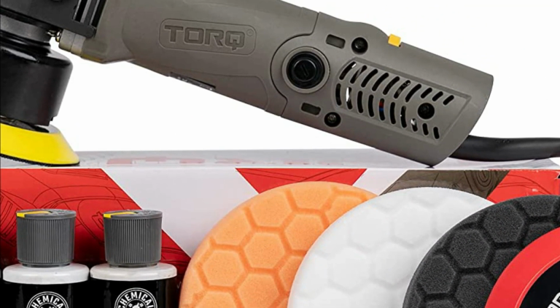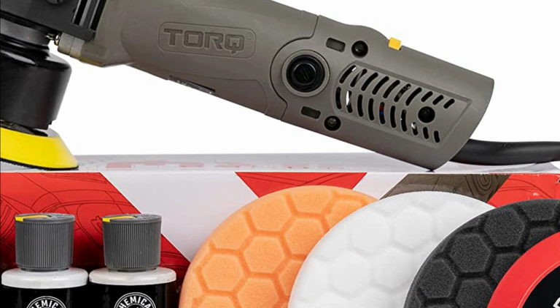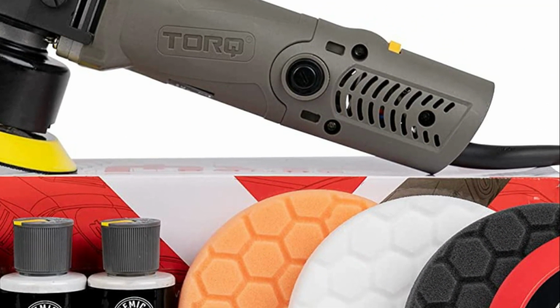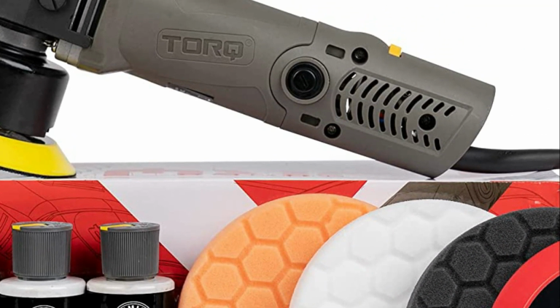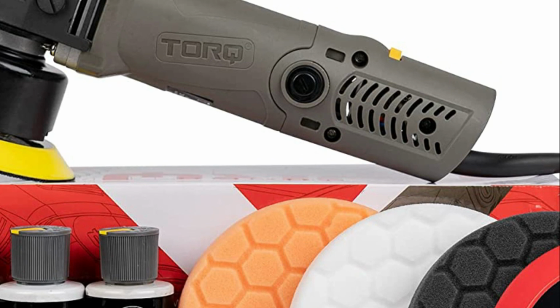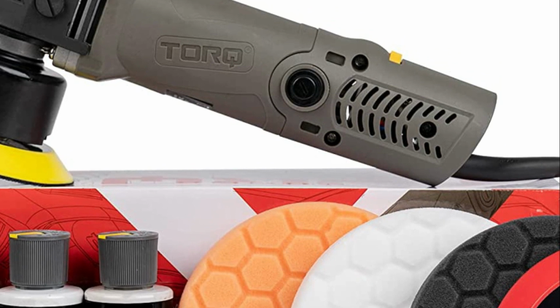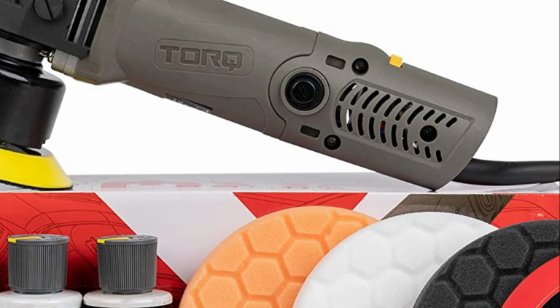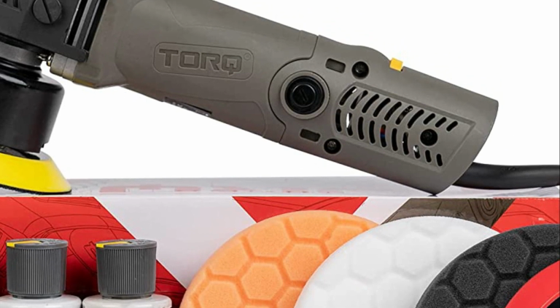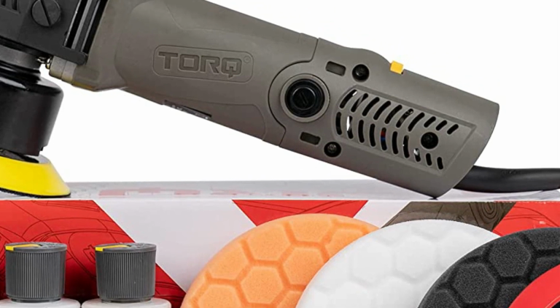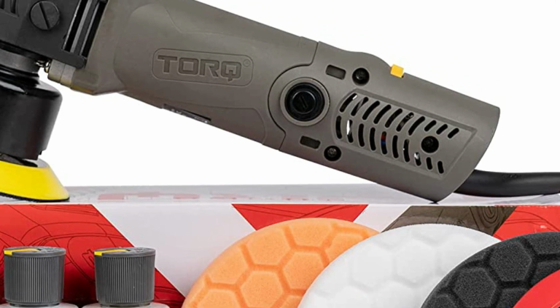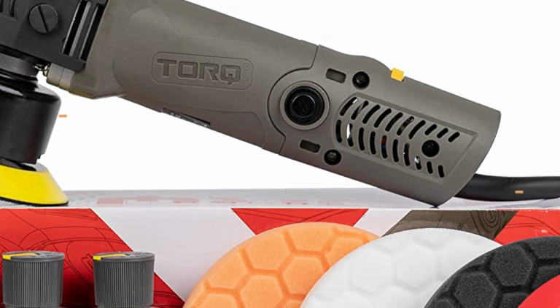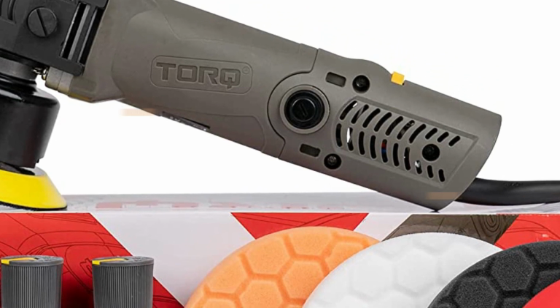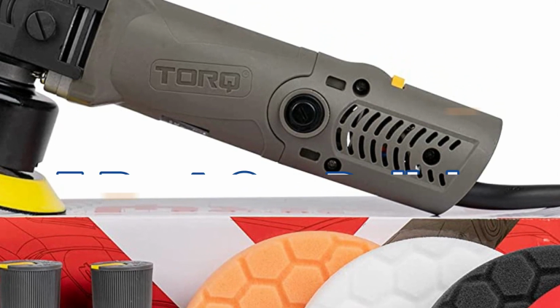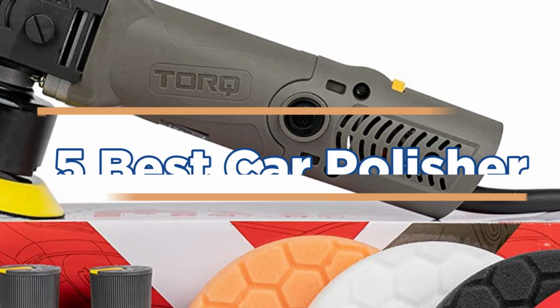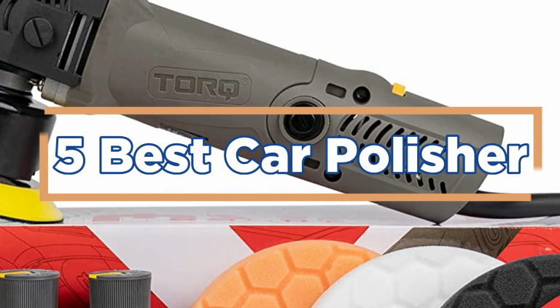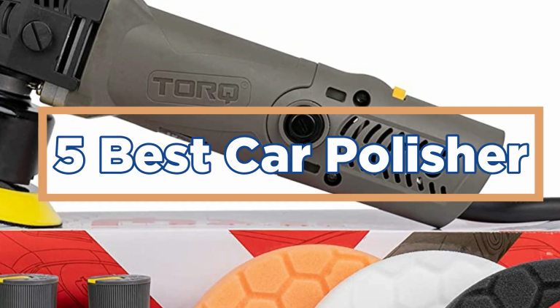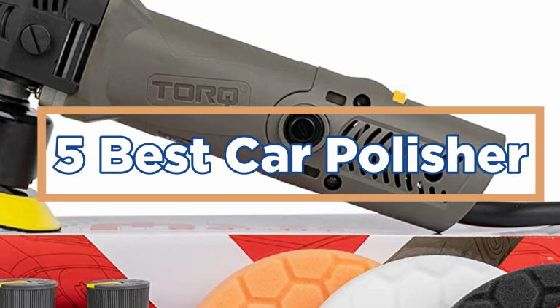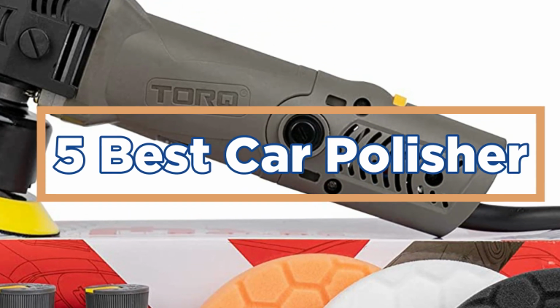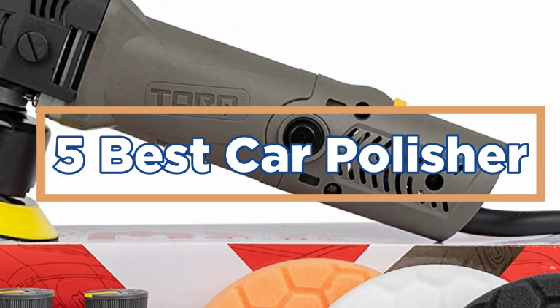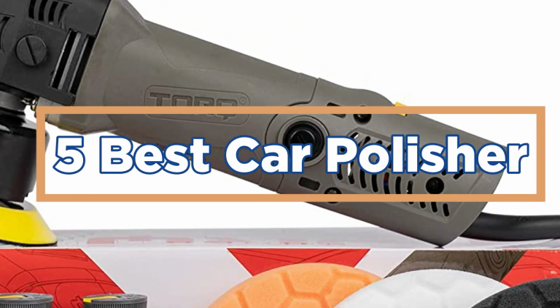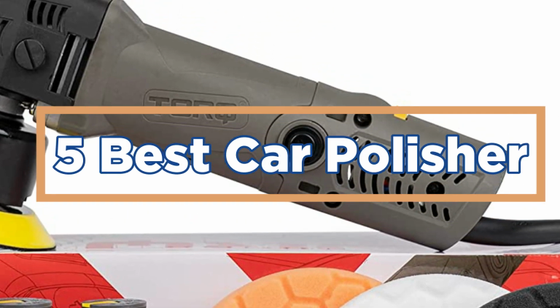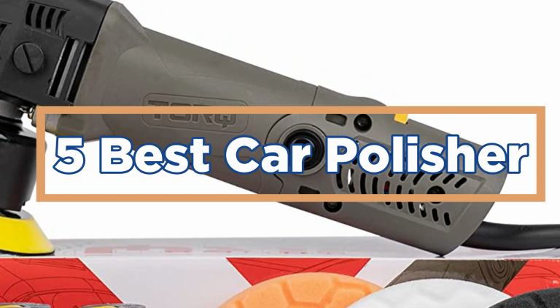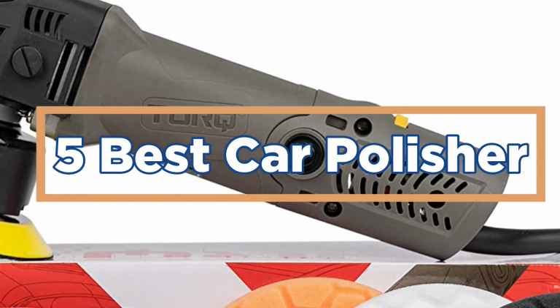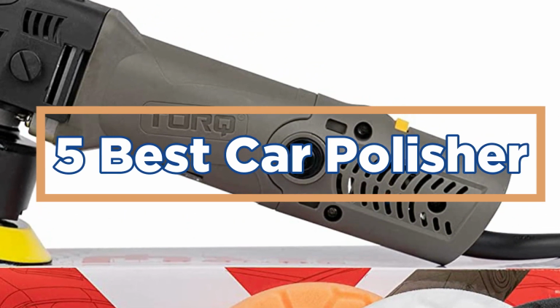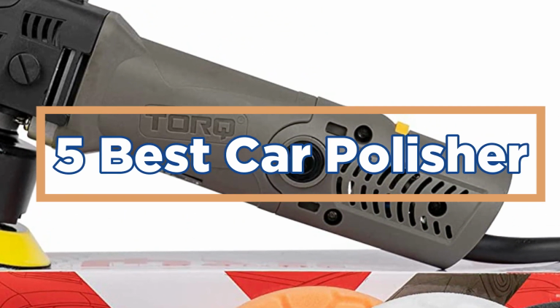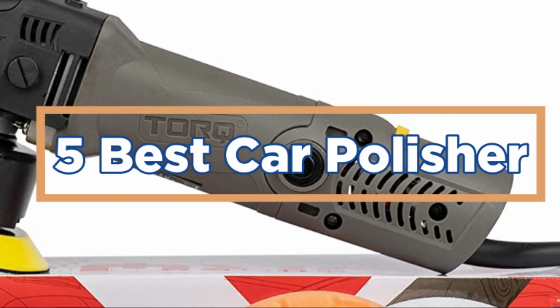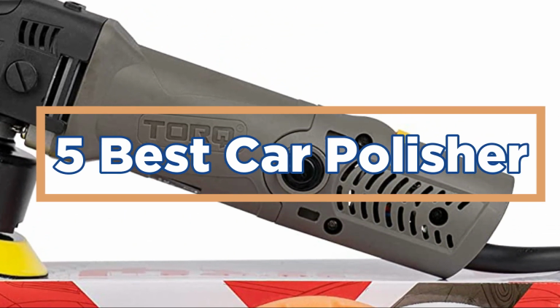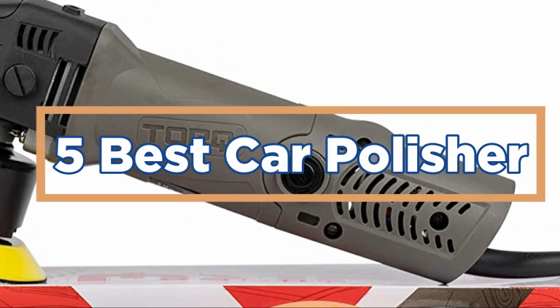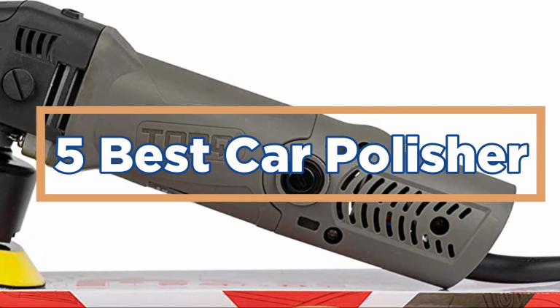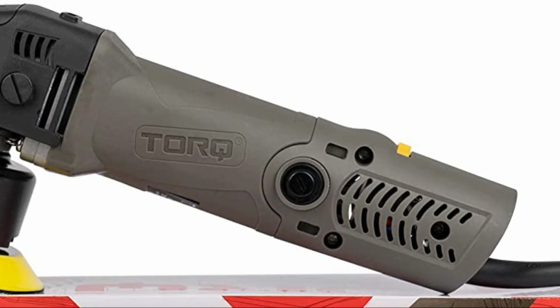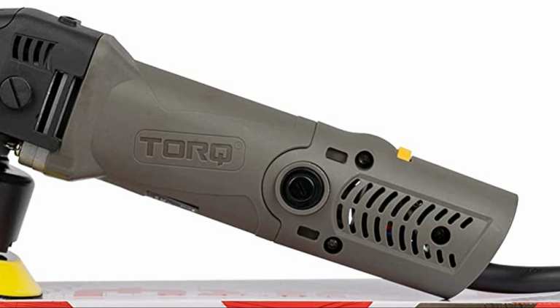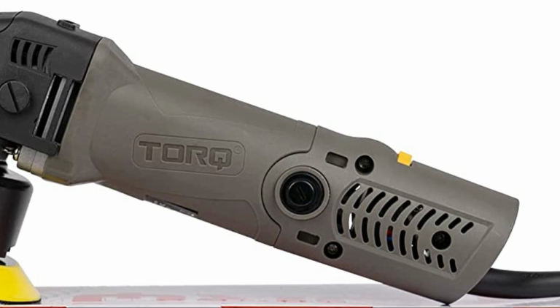In today's video, we will show you the top 5 best car polishers. So, let's get started.